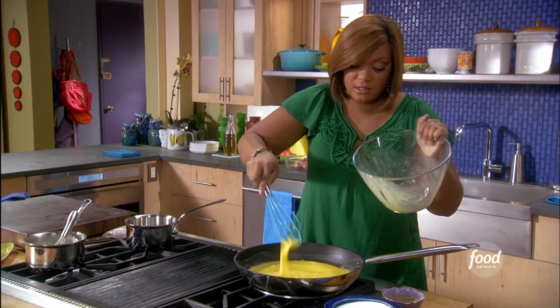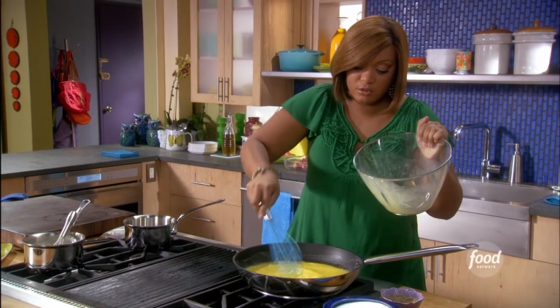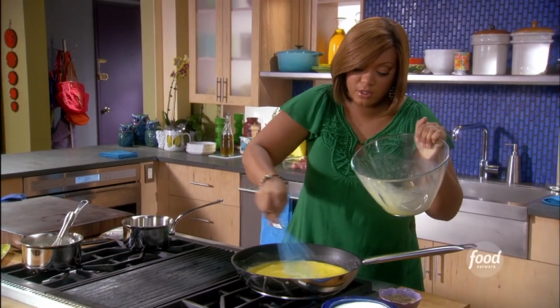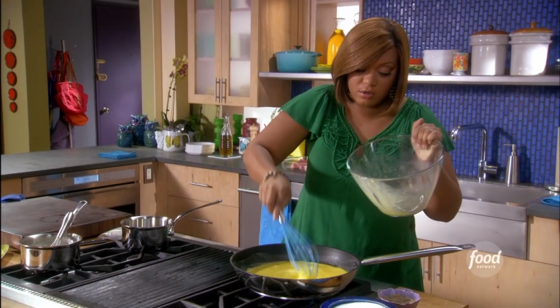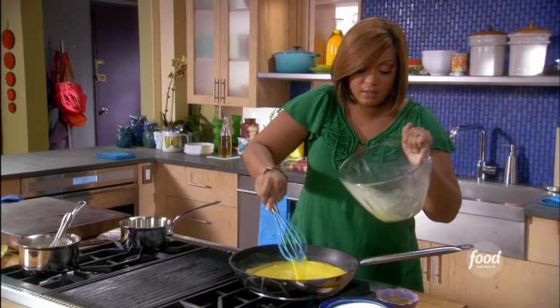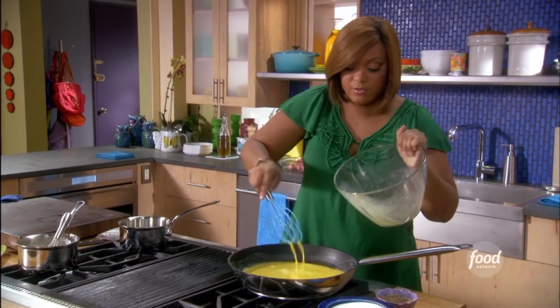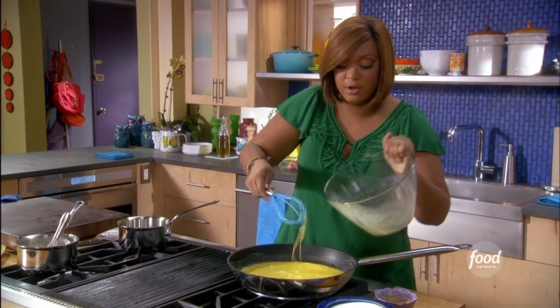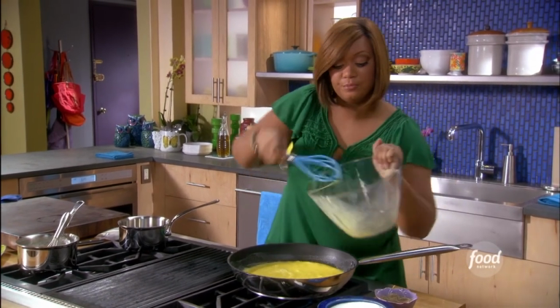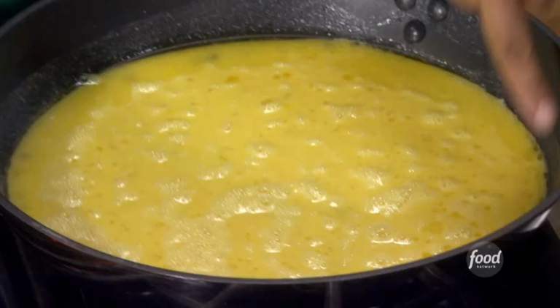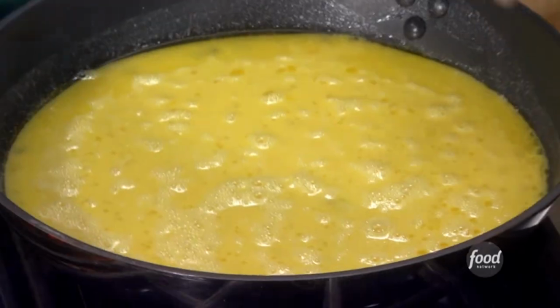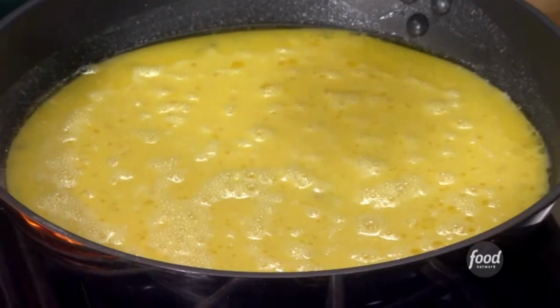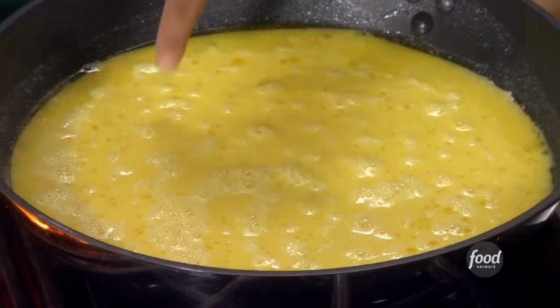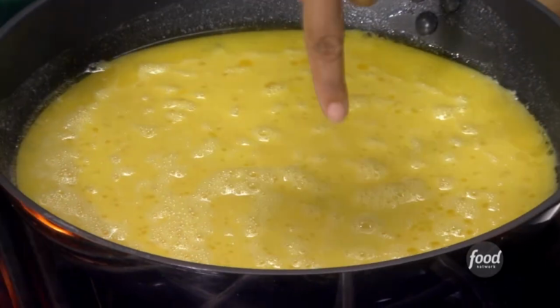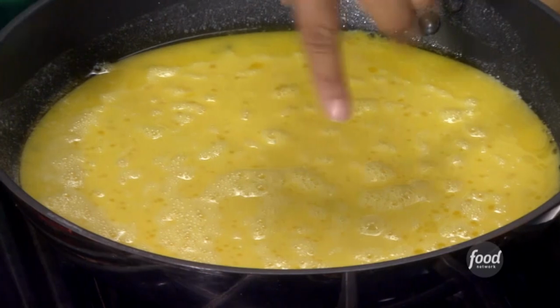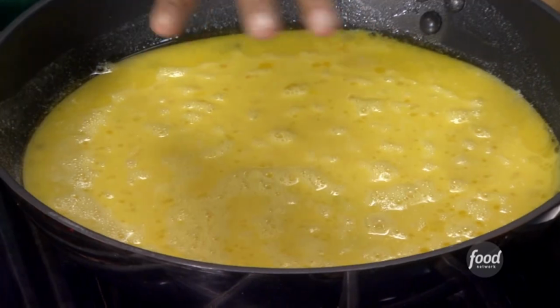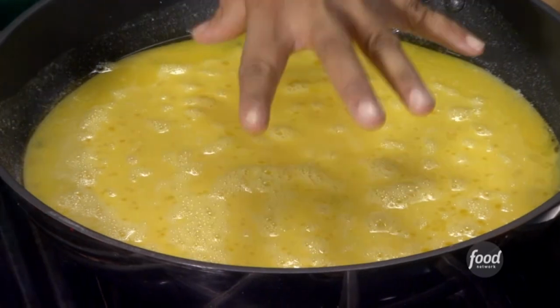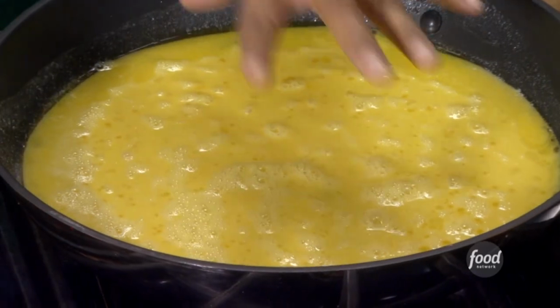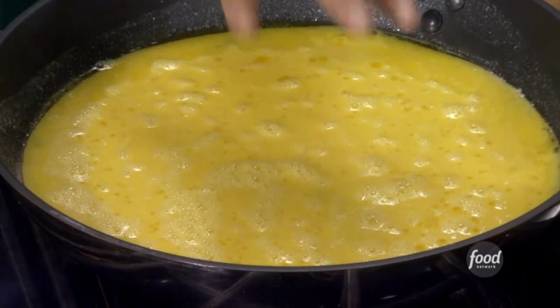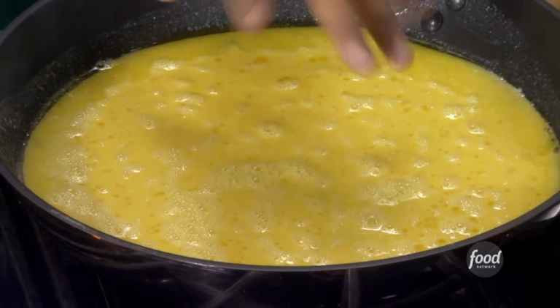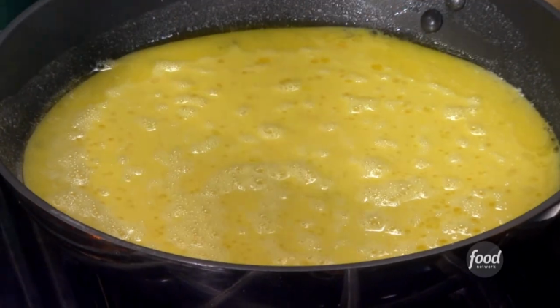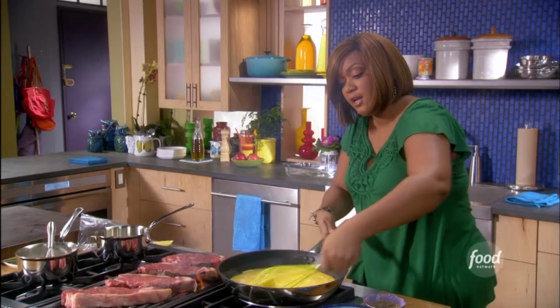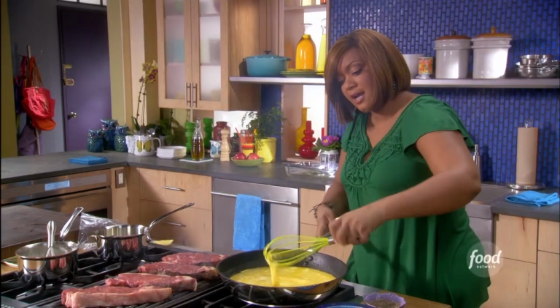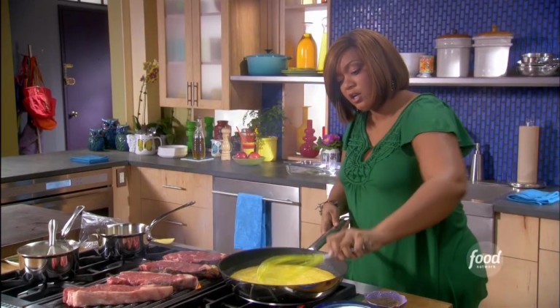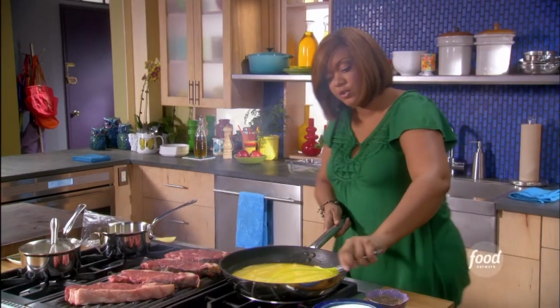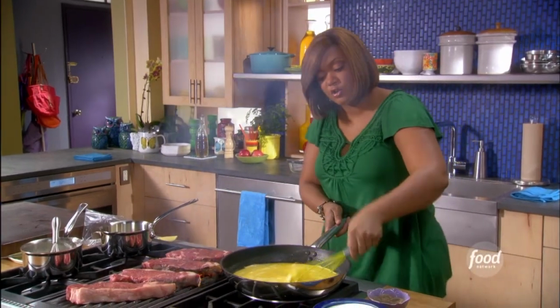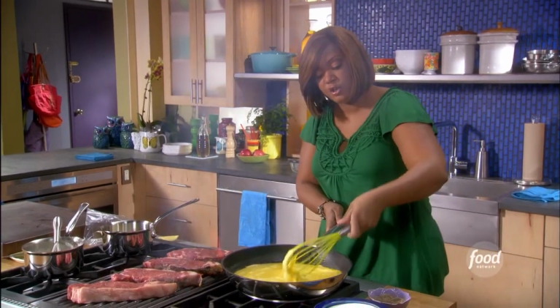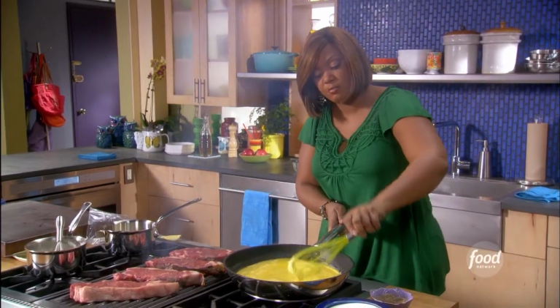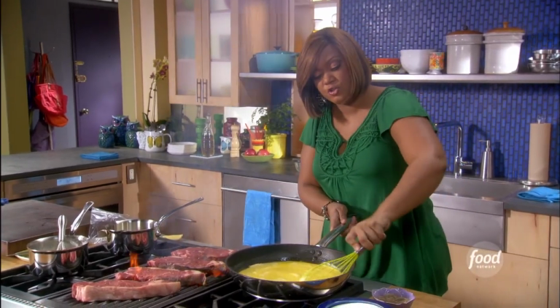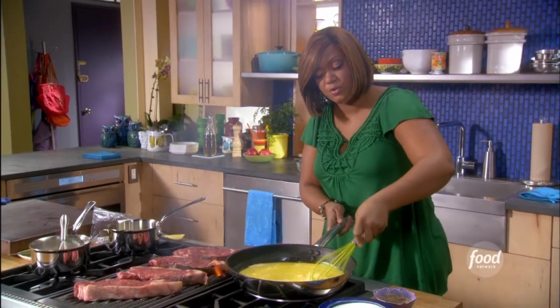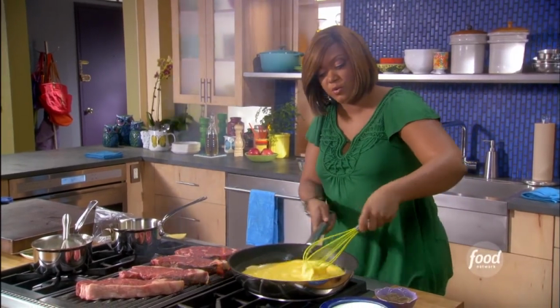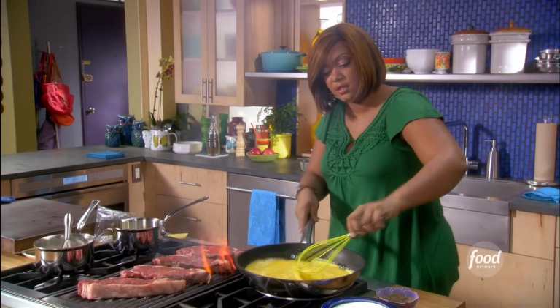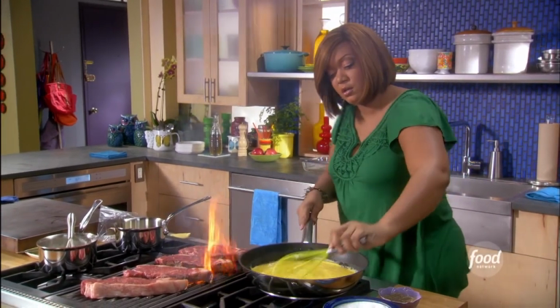I can see a little bit of yolk. I can see they're setting slightly on the edge, but not in the center. It's kind of go in a circular motion with your whisk here.